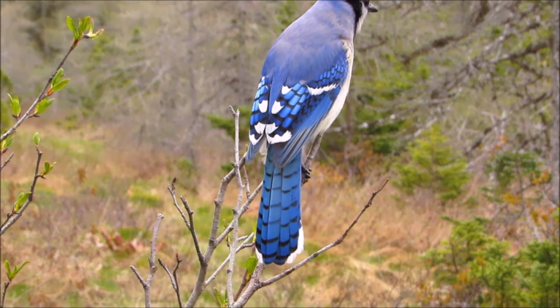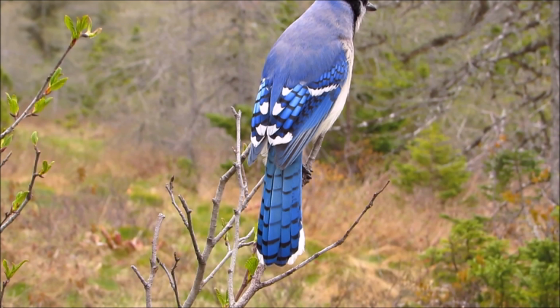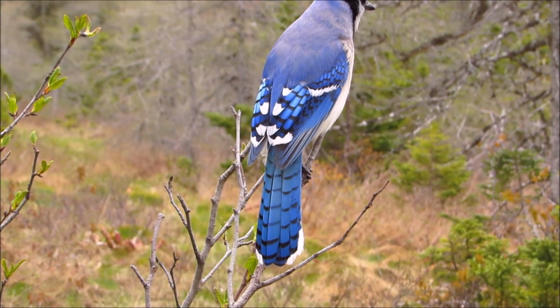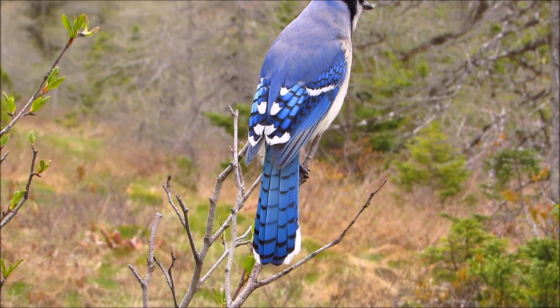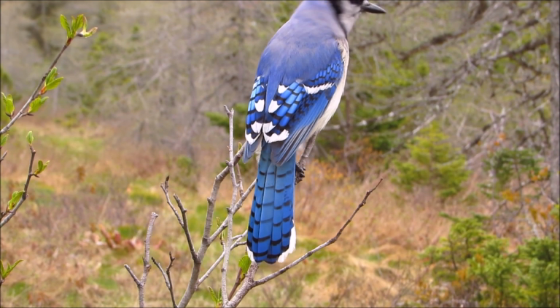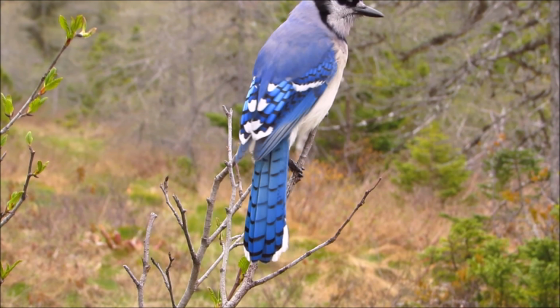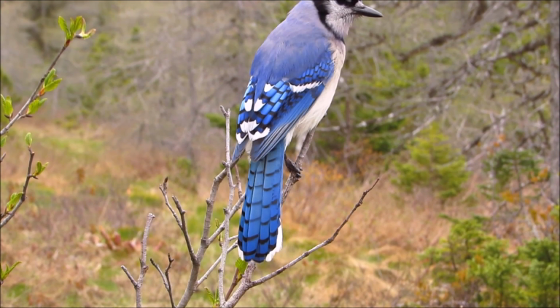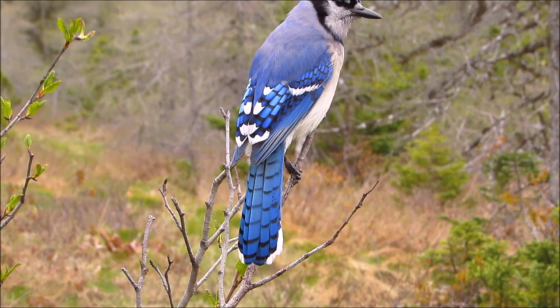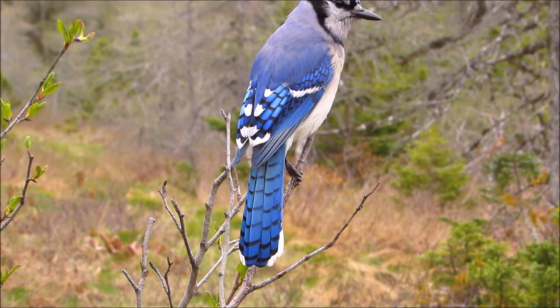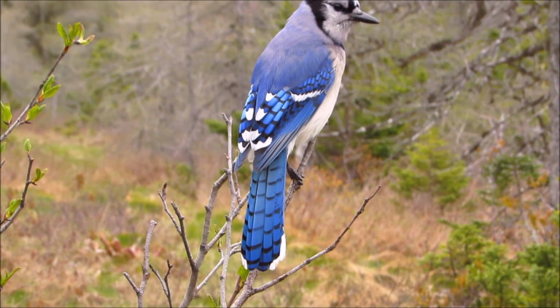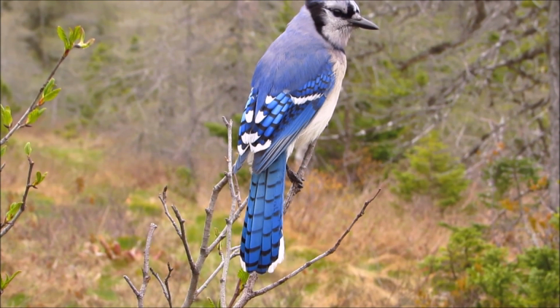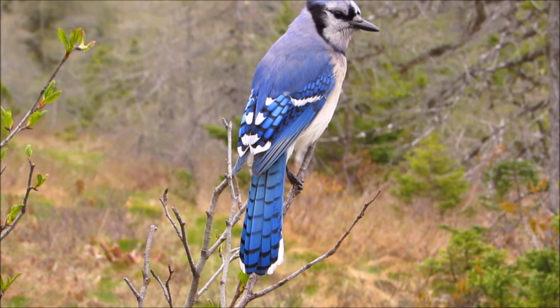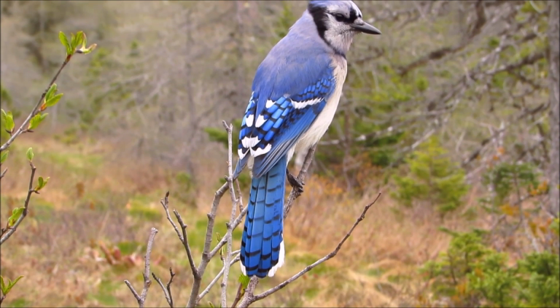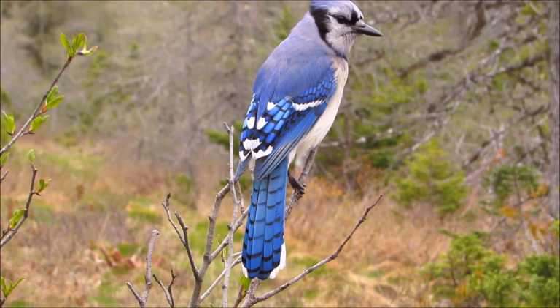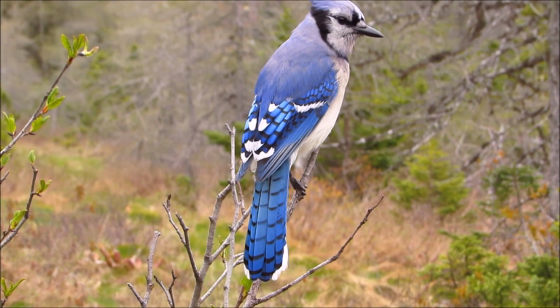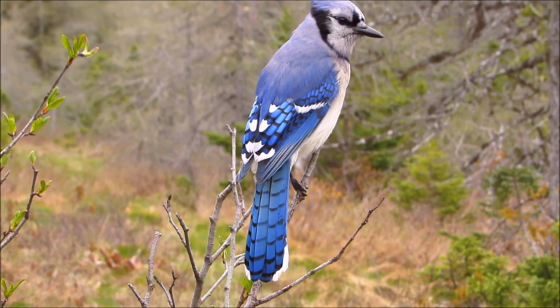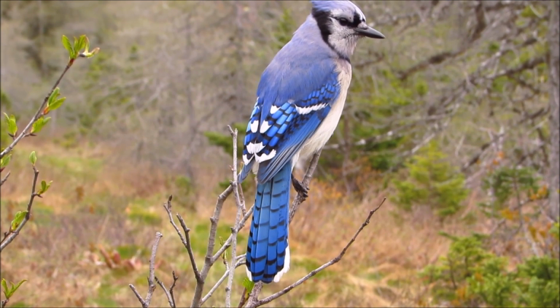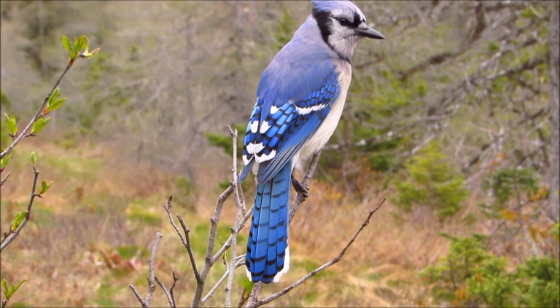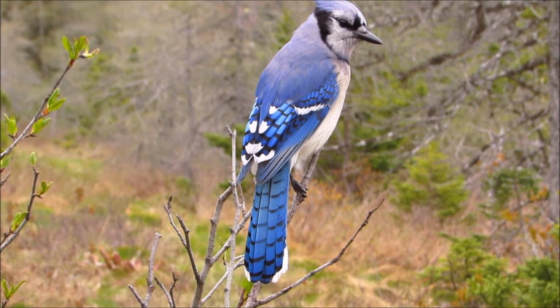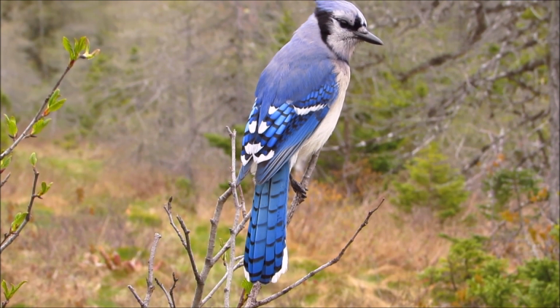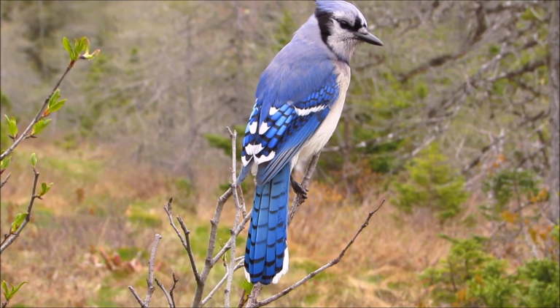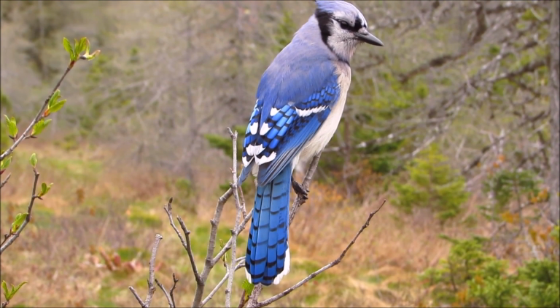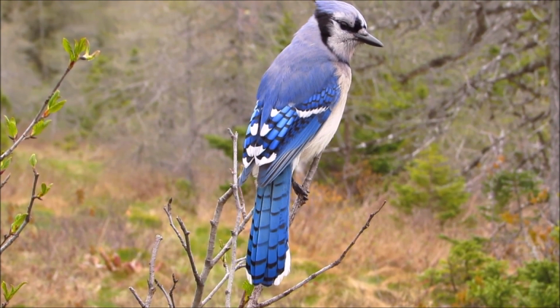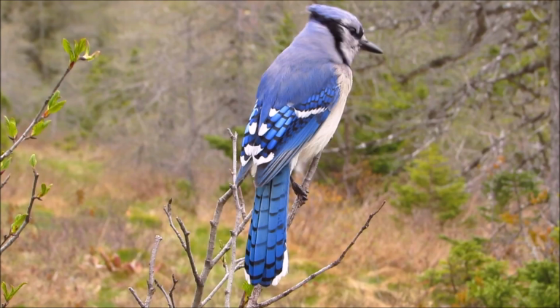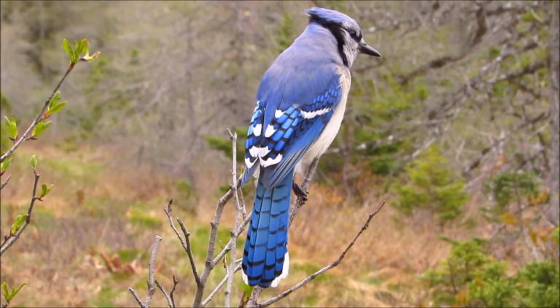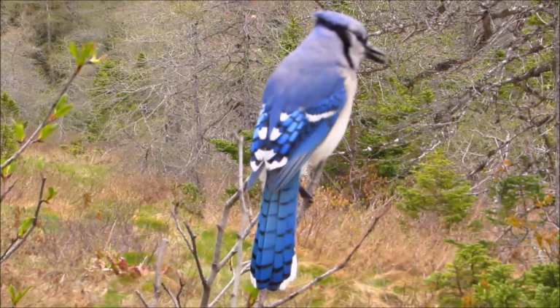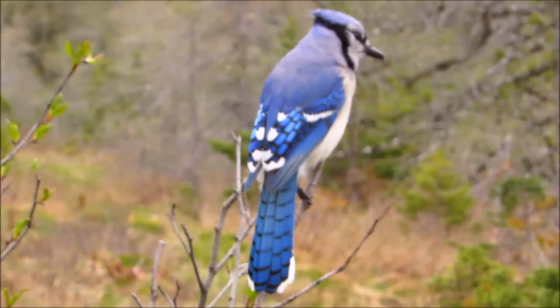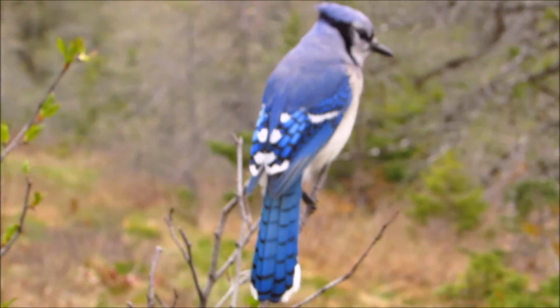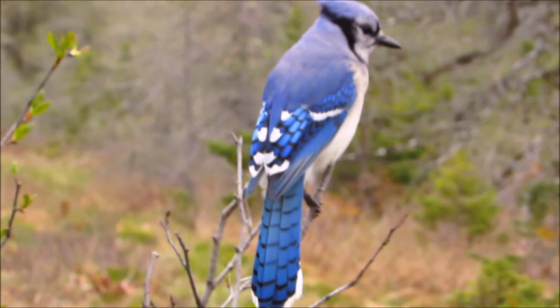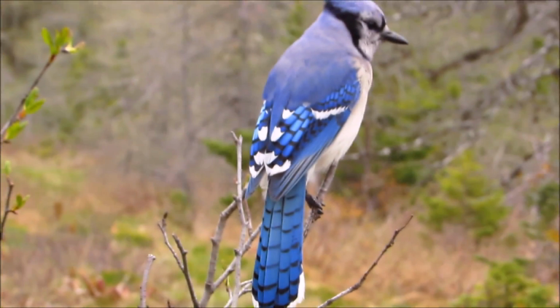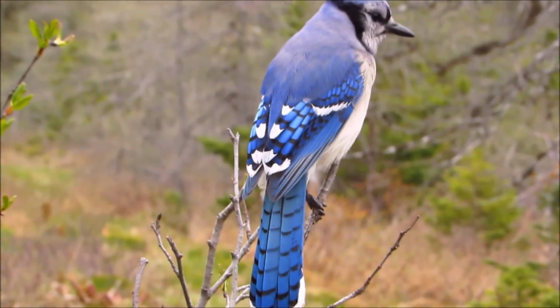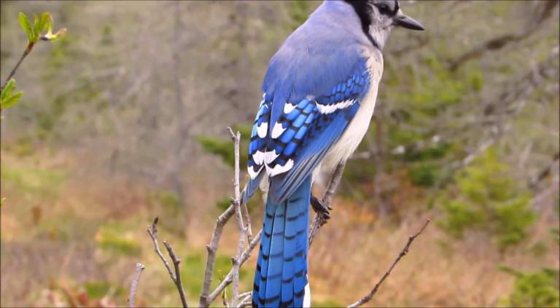I just want to add that I've known many other male and female Jays over the years. The ones I've mentioned here are the ones who are still with me.